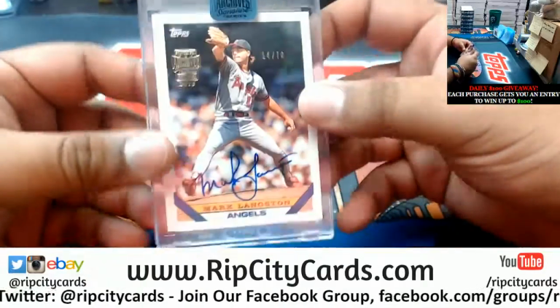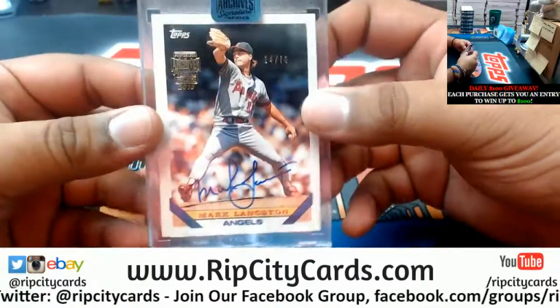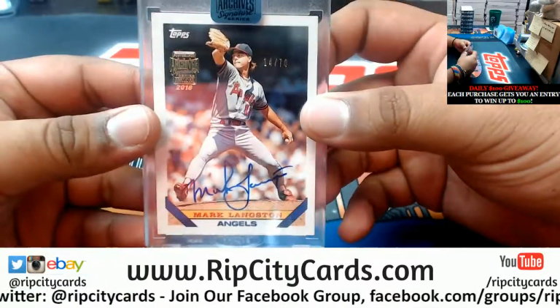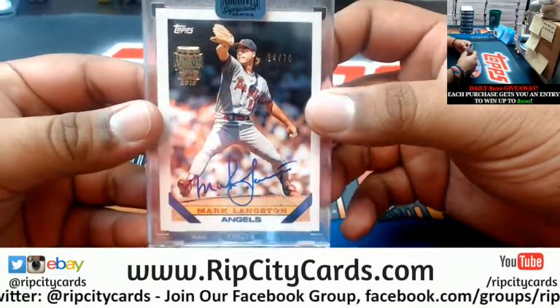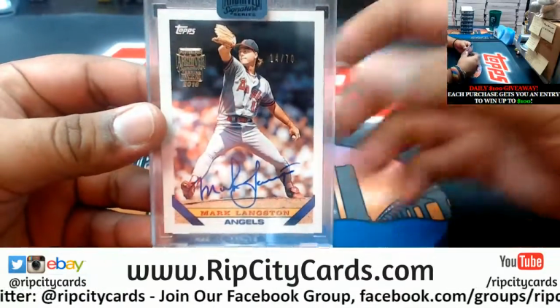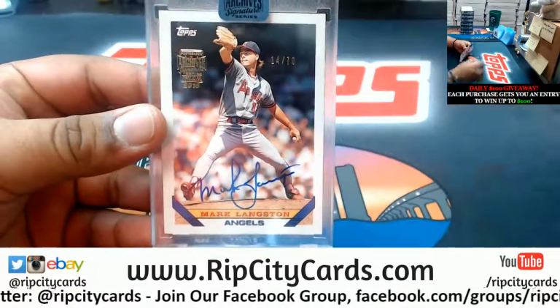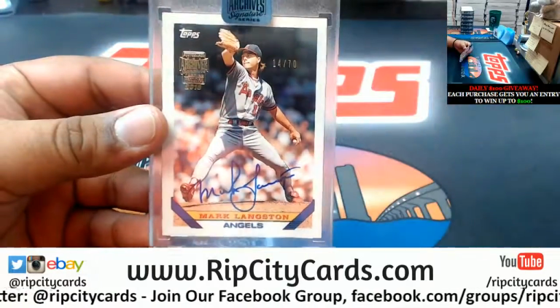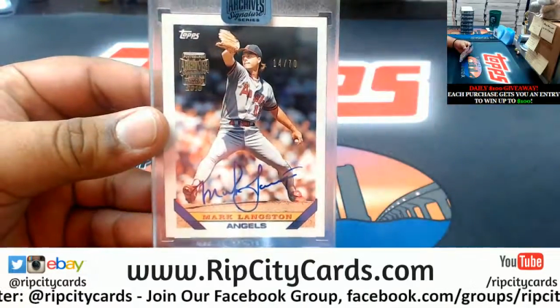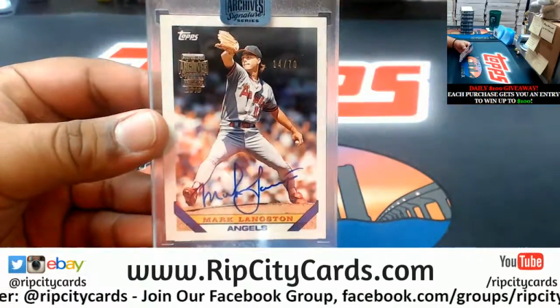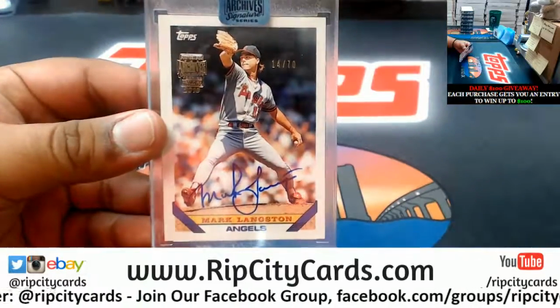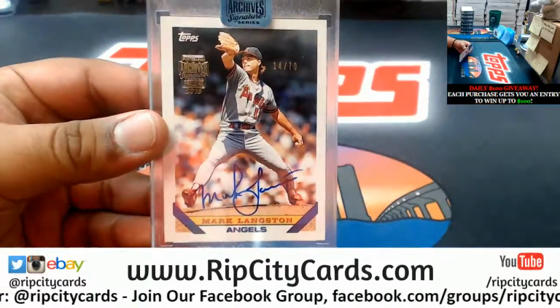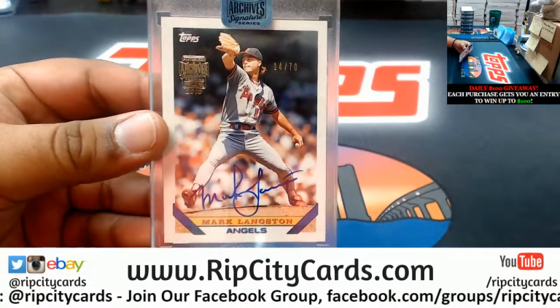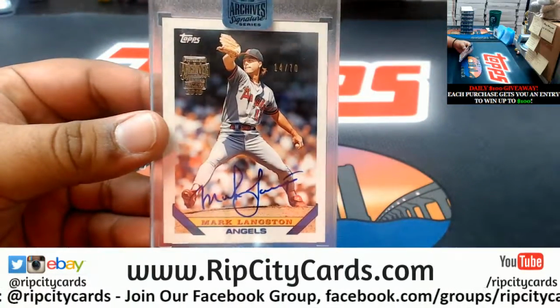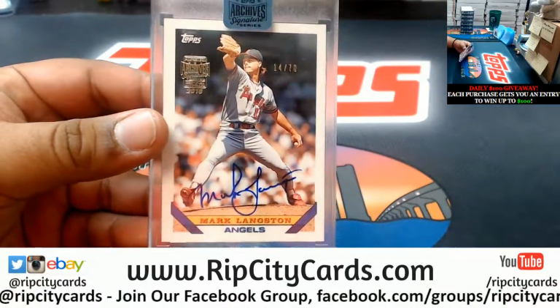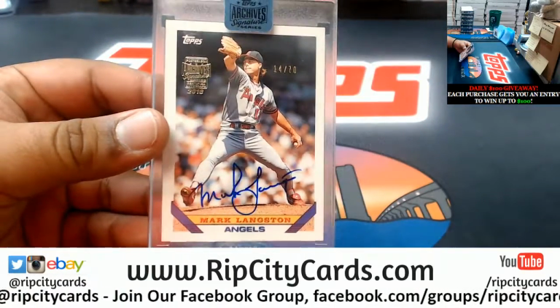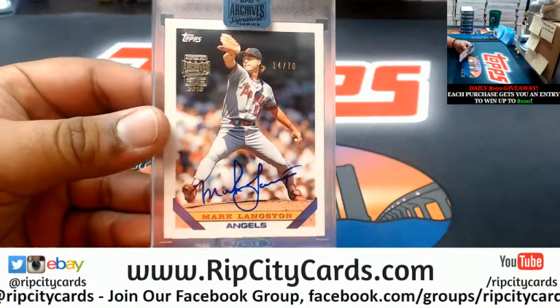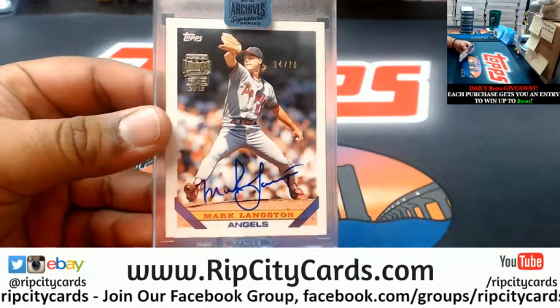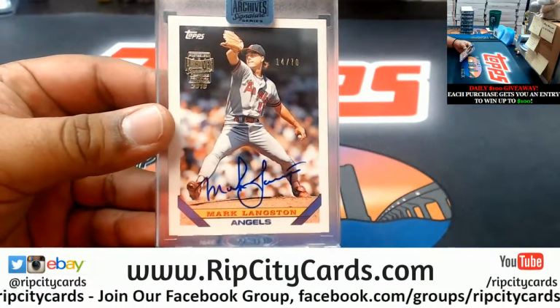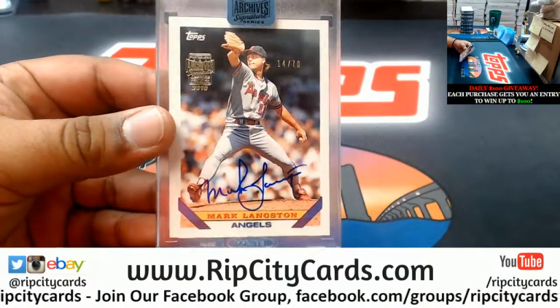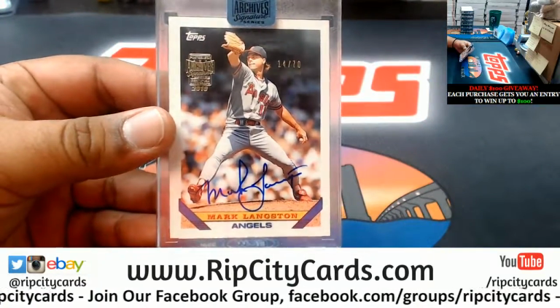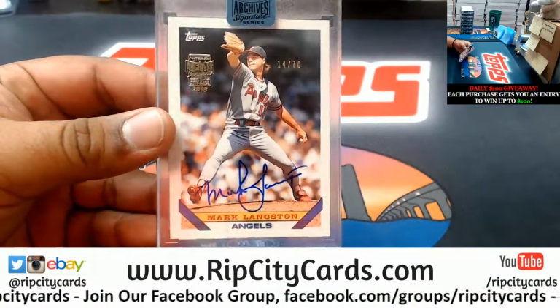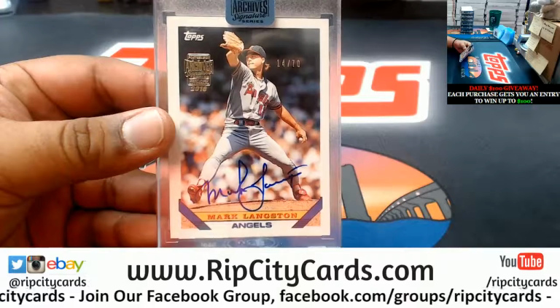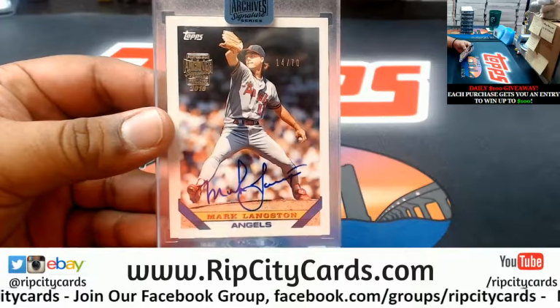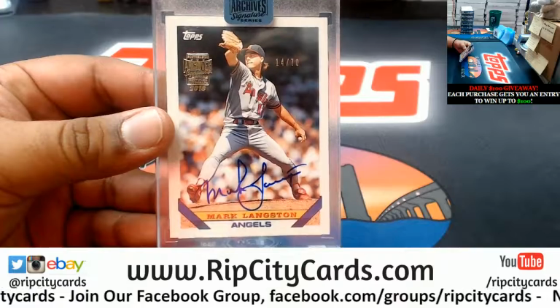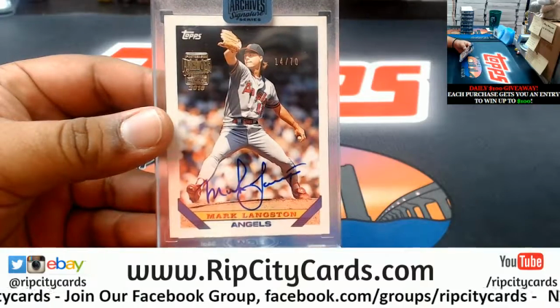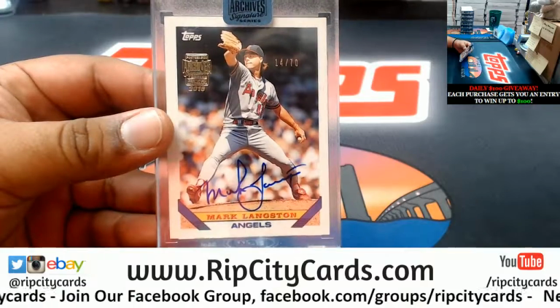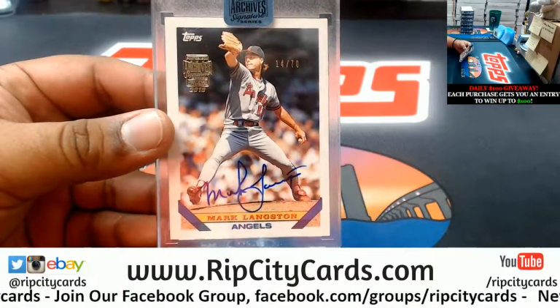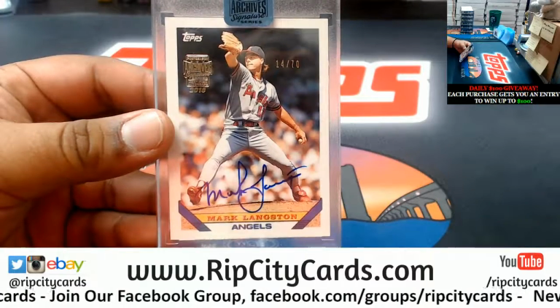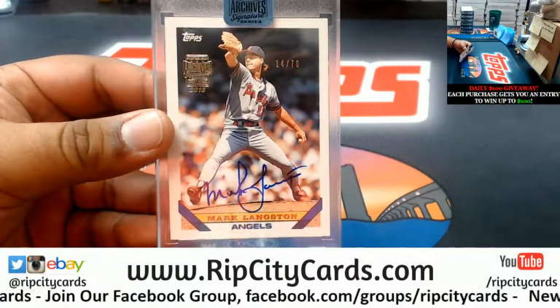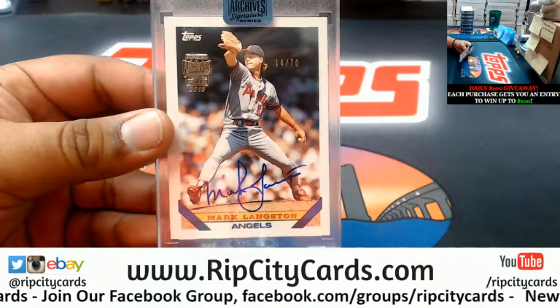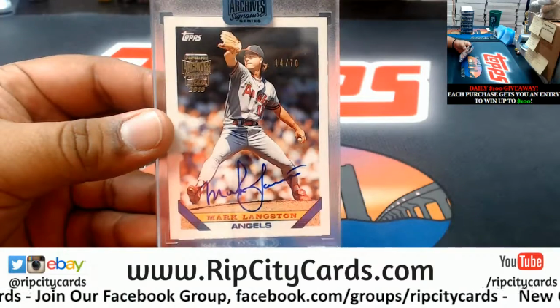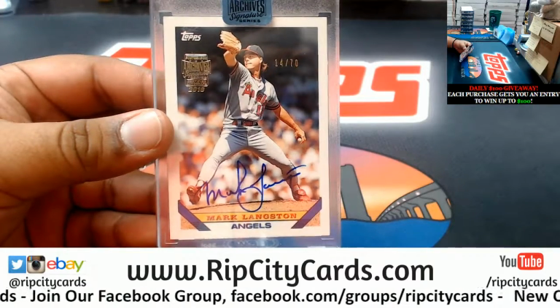There you go Kaylee, hope you like it — Mark Langston 14 of 70, we'll get it out to you.